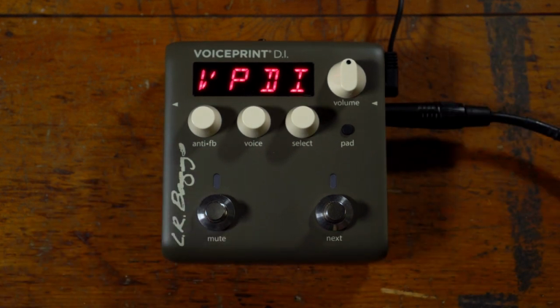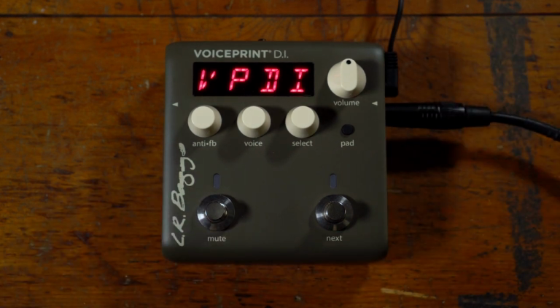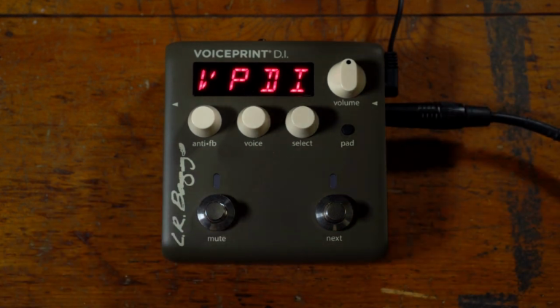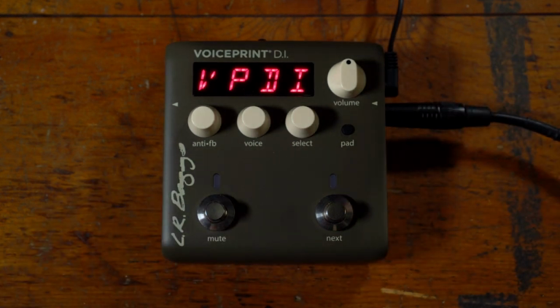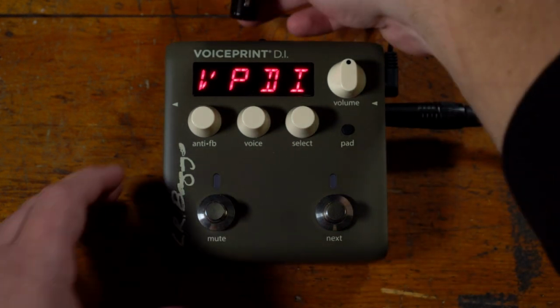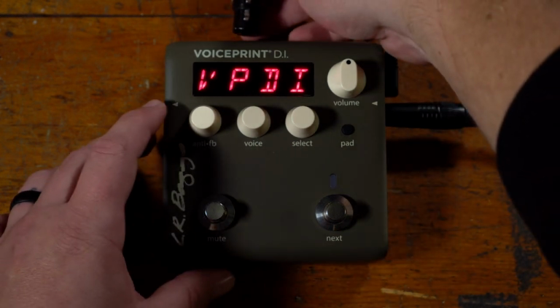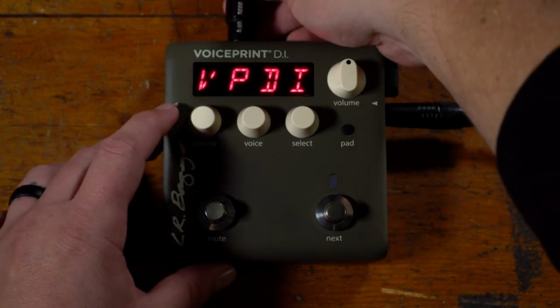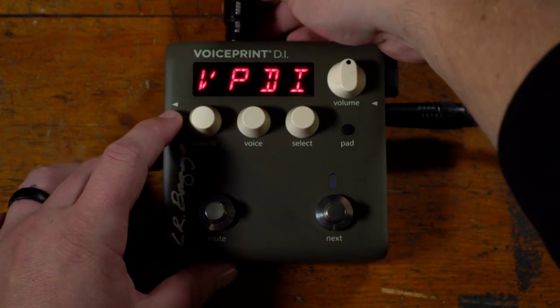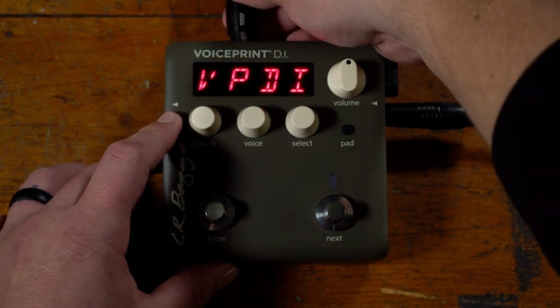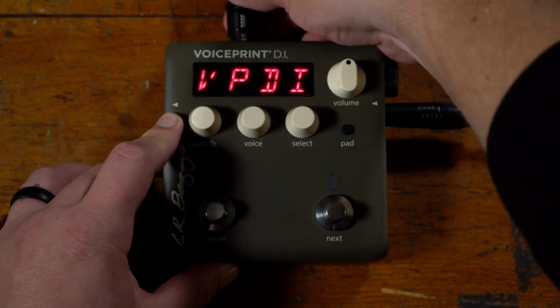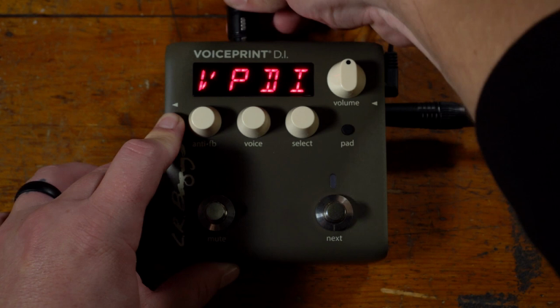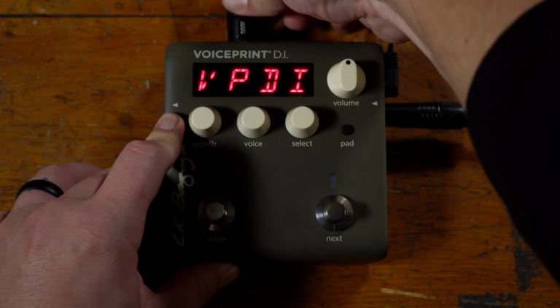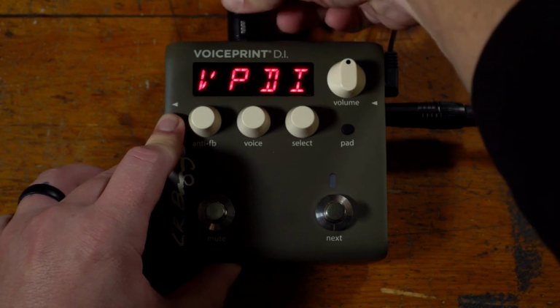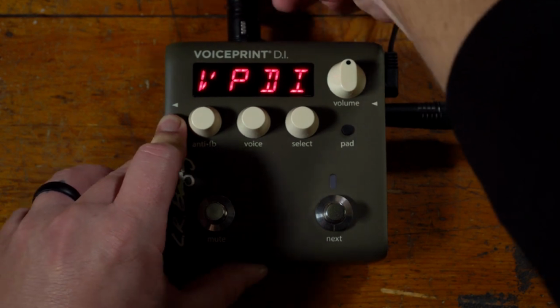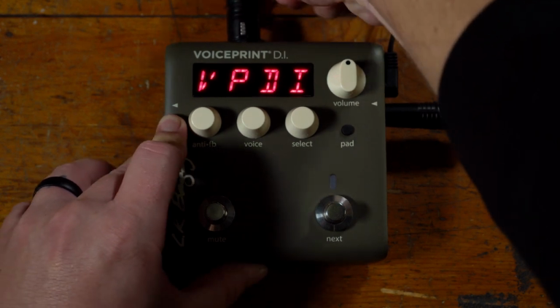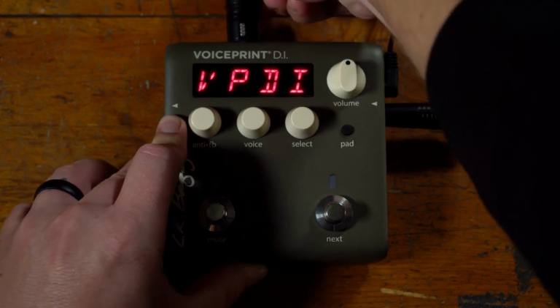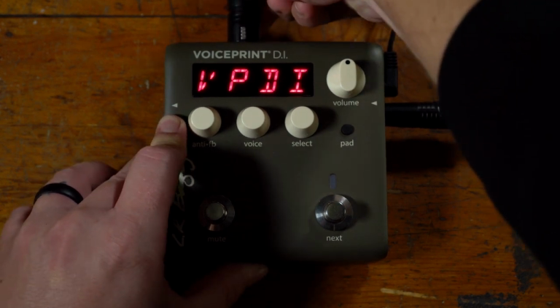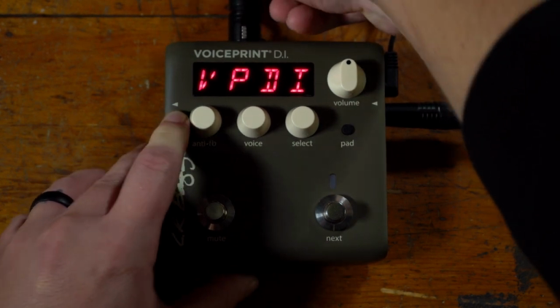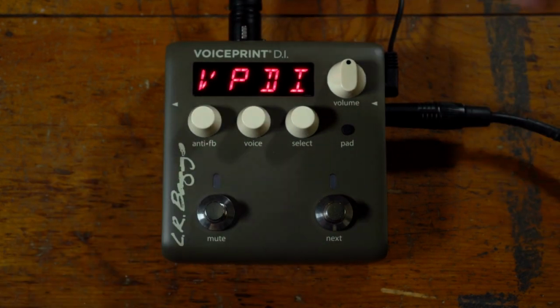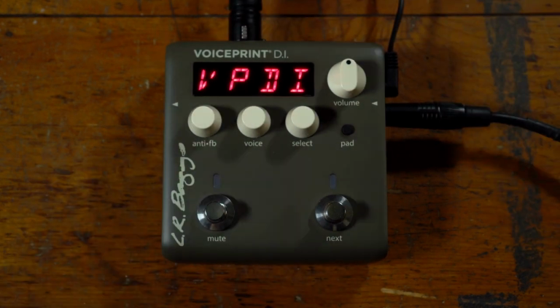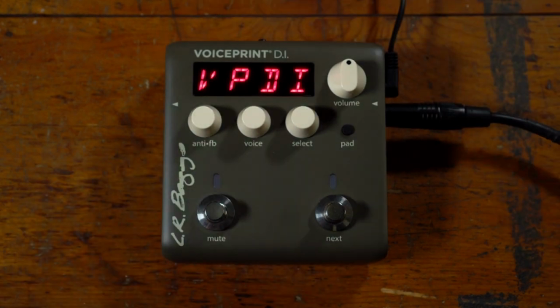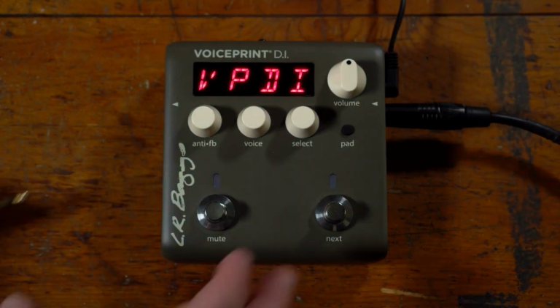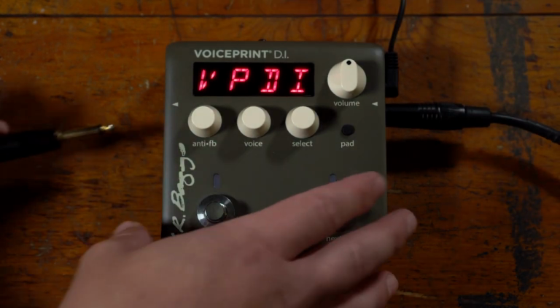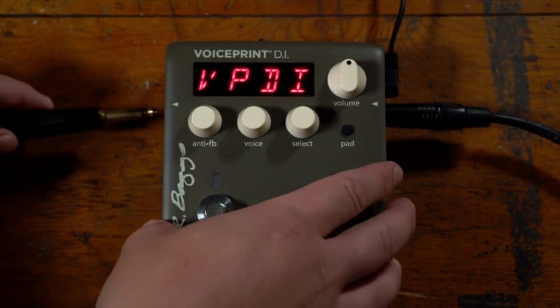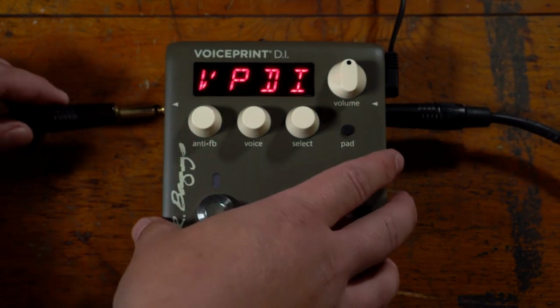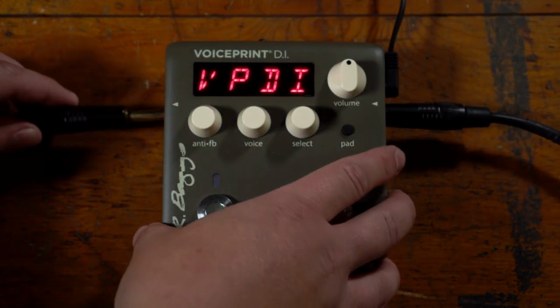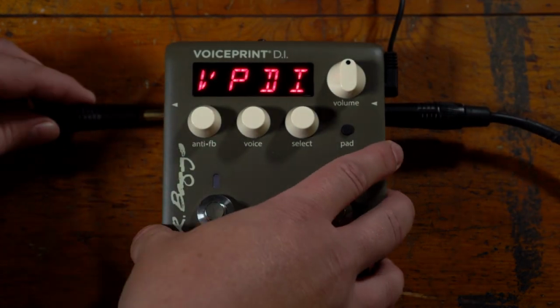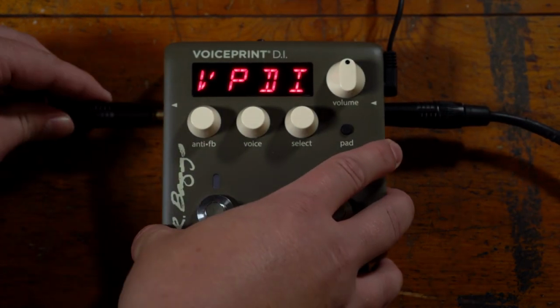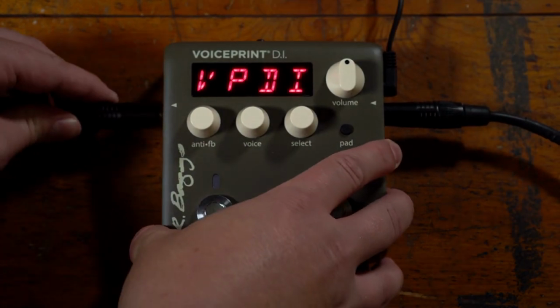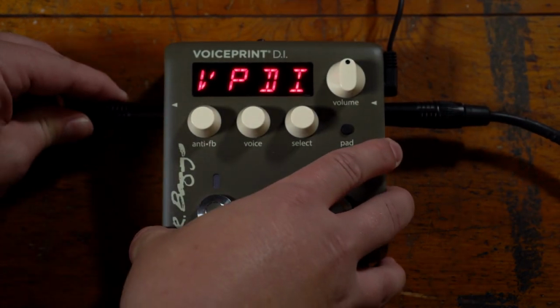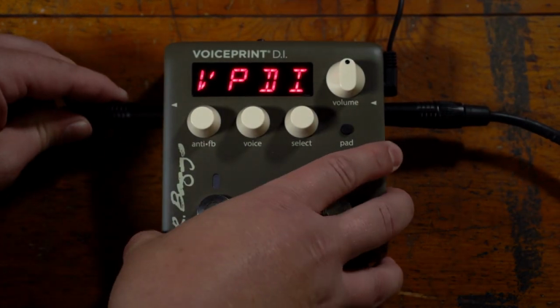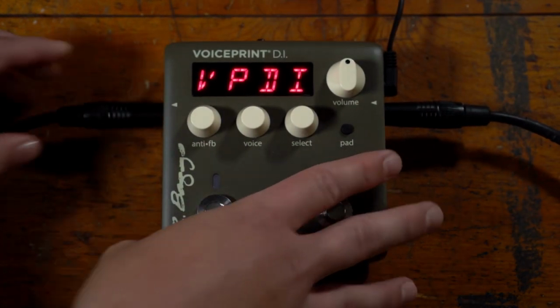You can choose to connect the DI output to an amp or mixer, use the quarter inch output, or both outputs at the same time.